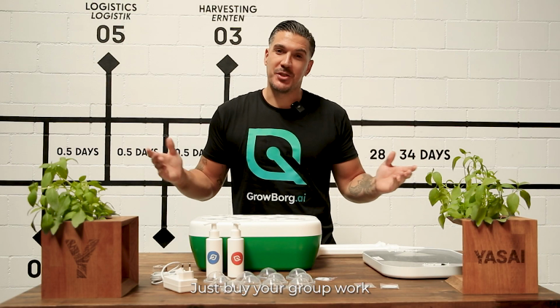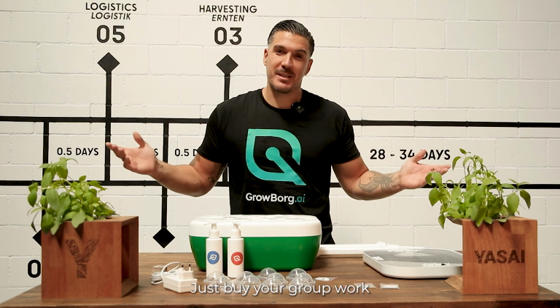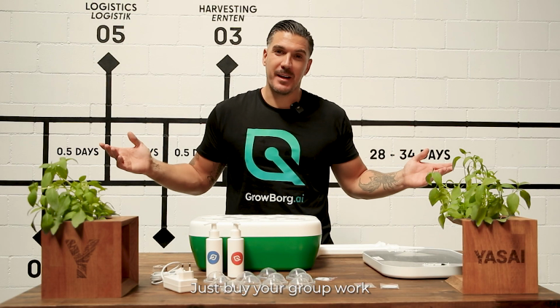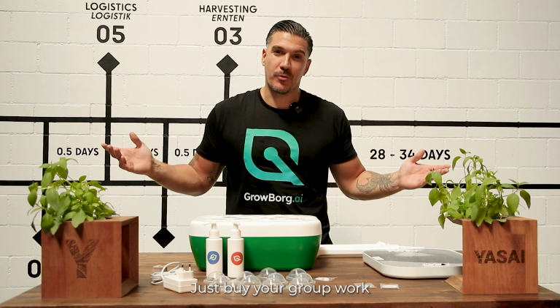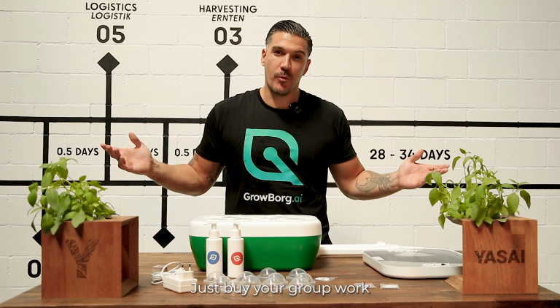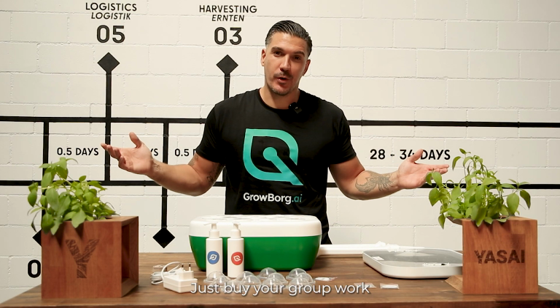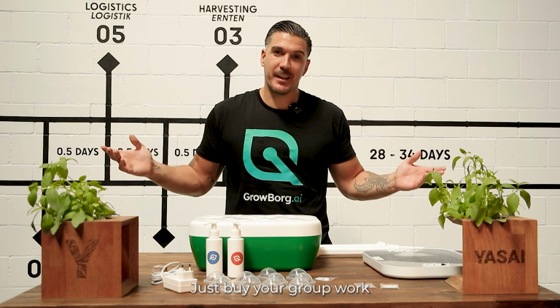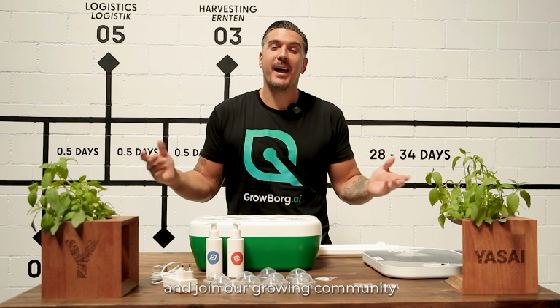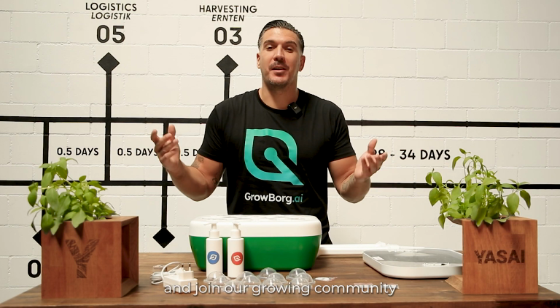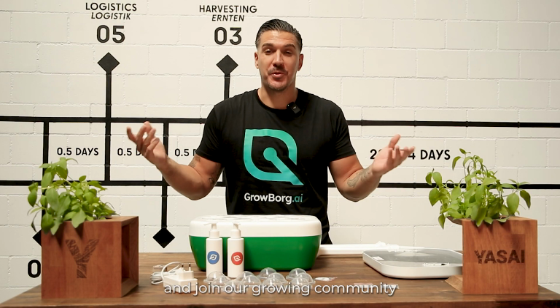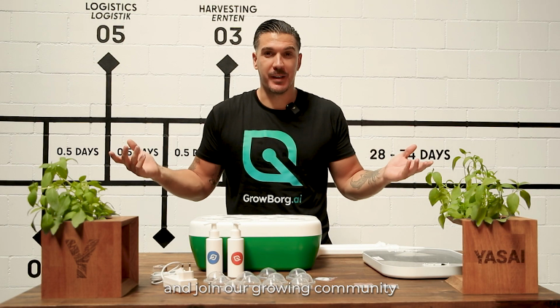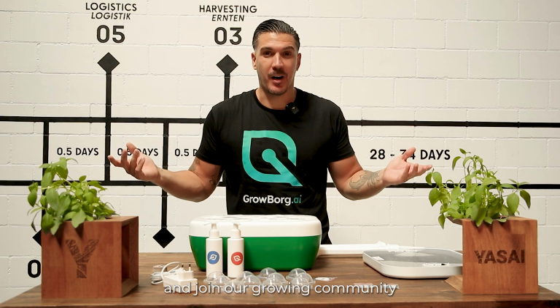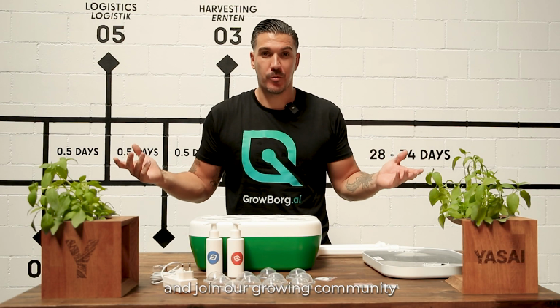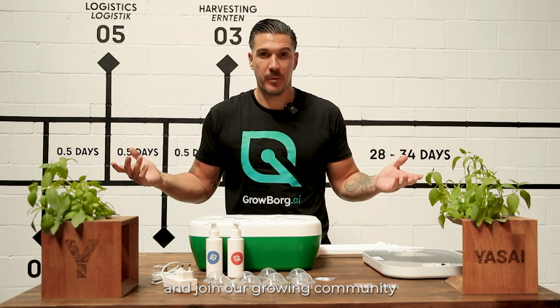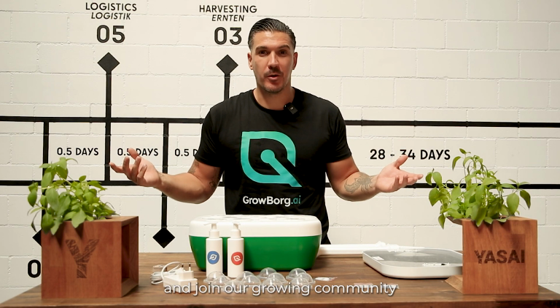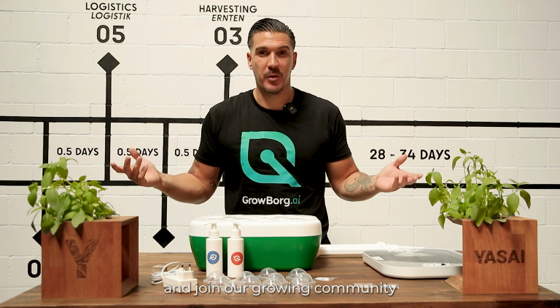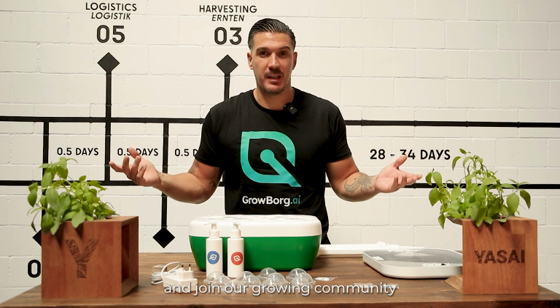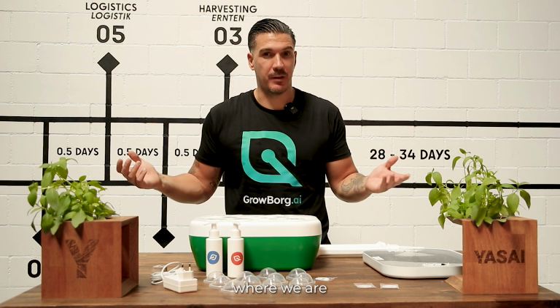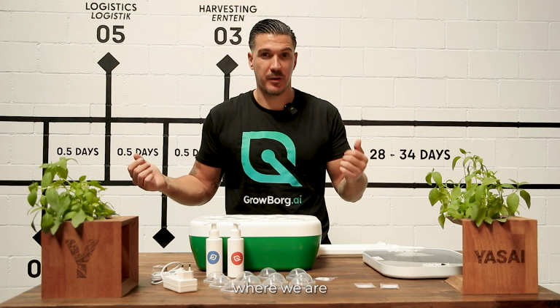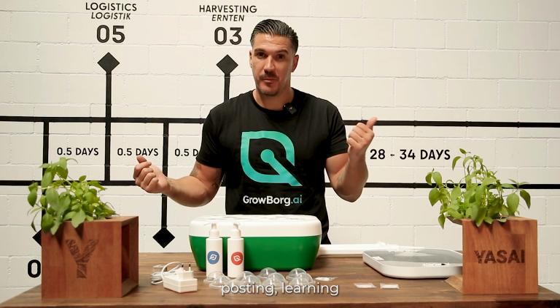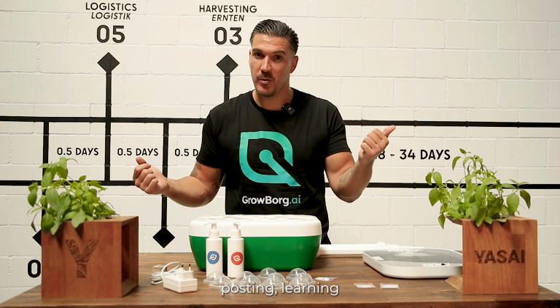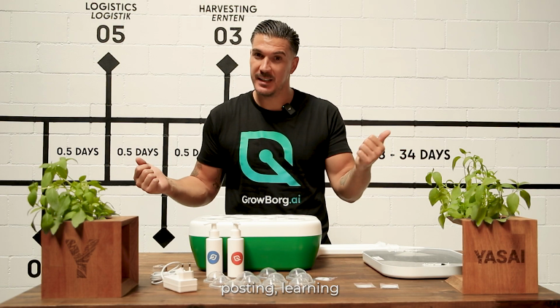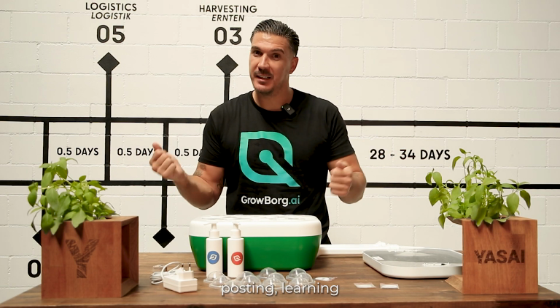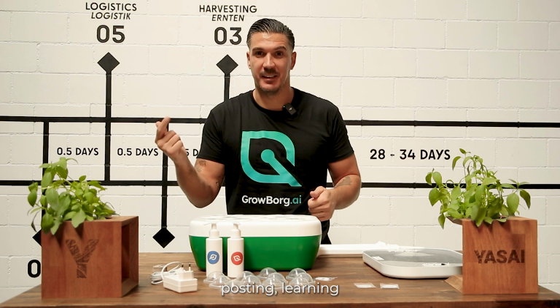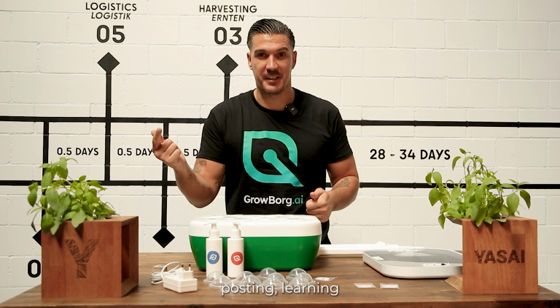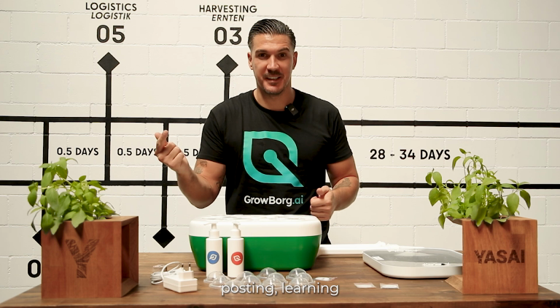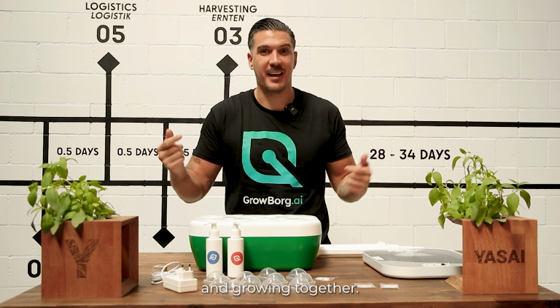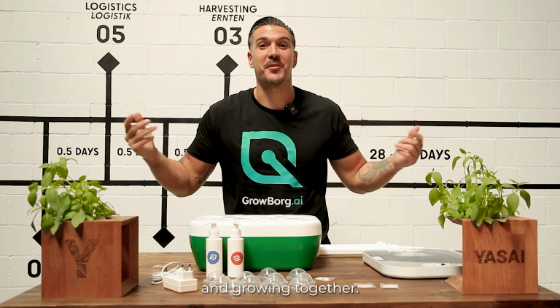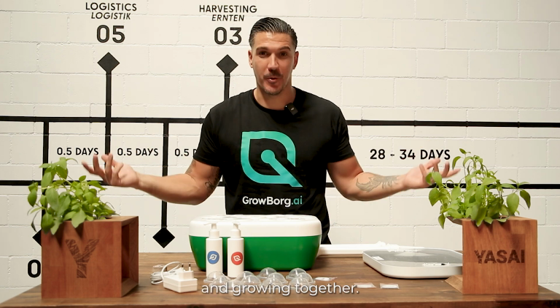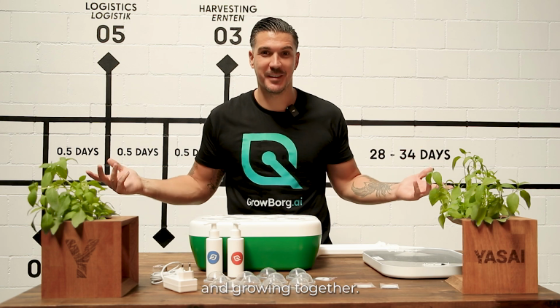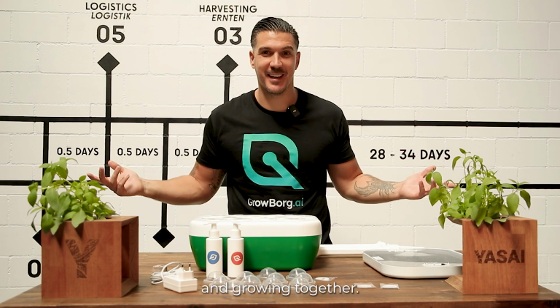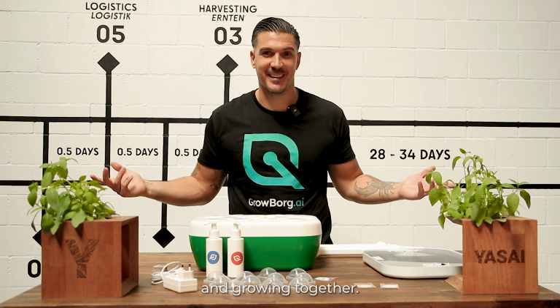Join our growing community where we are posting, learning, and growing together.